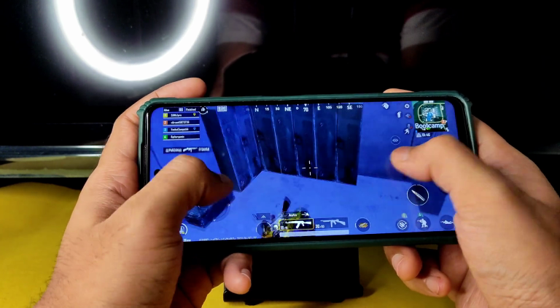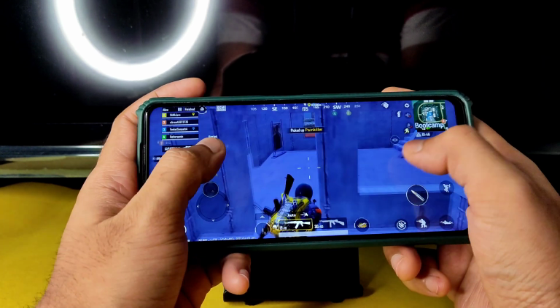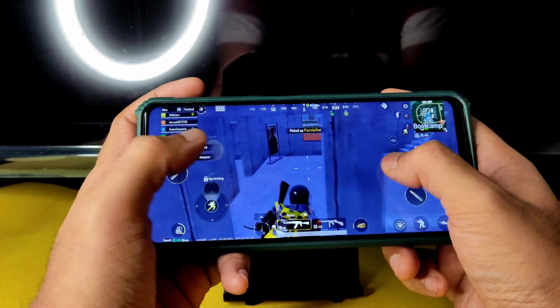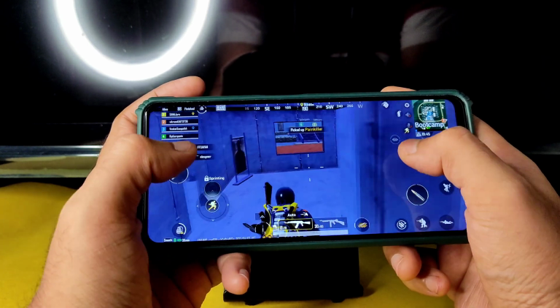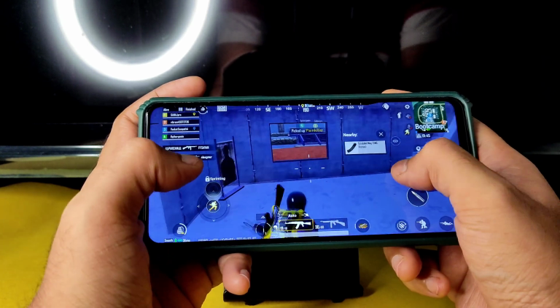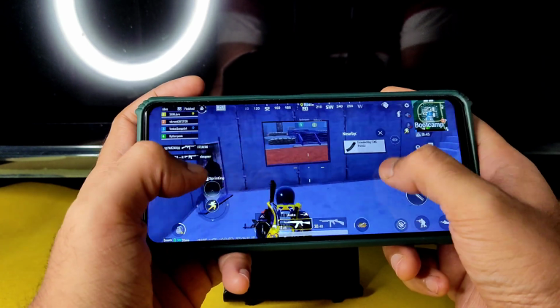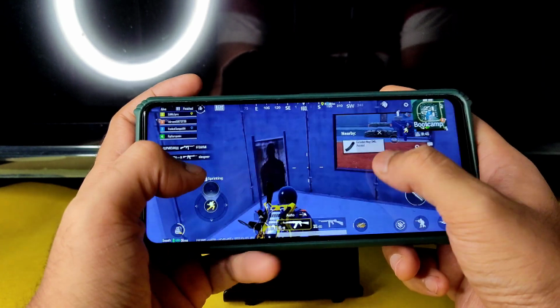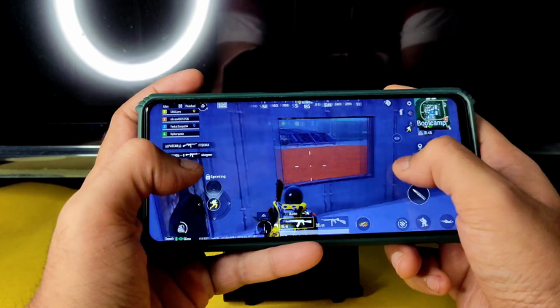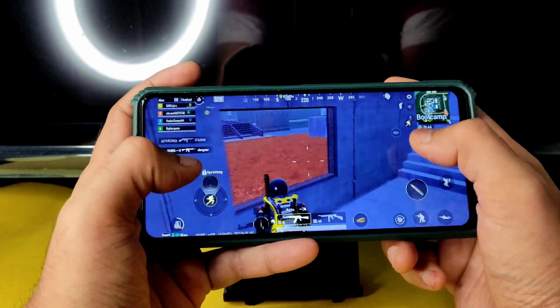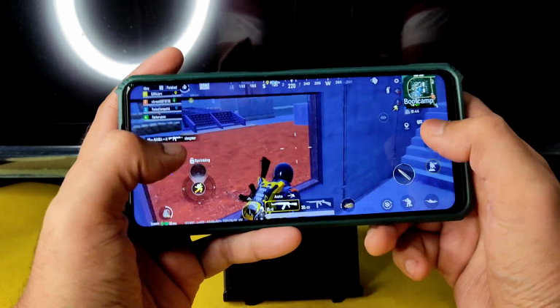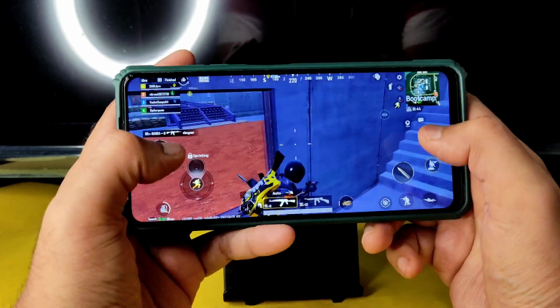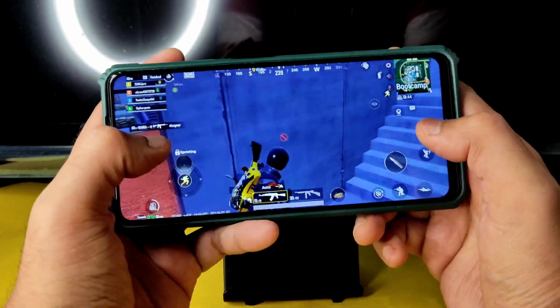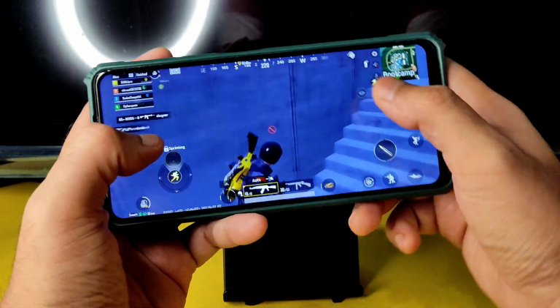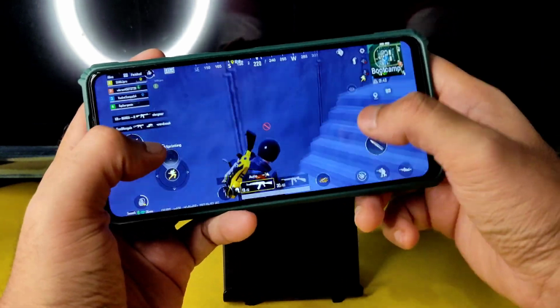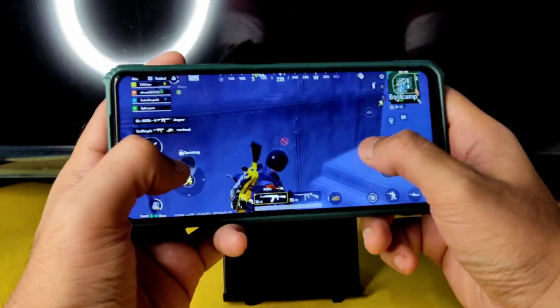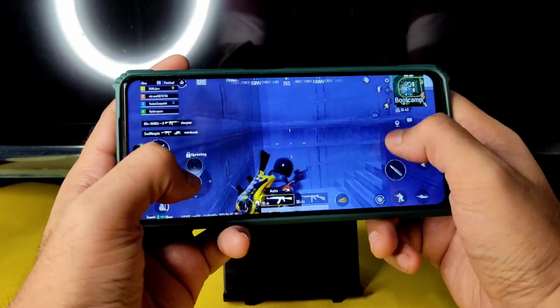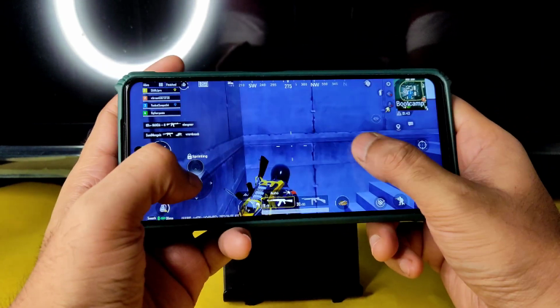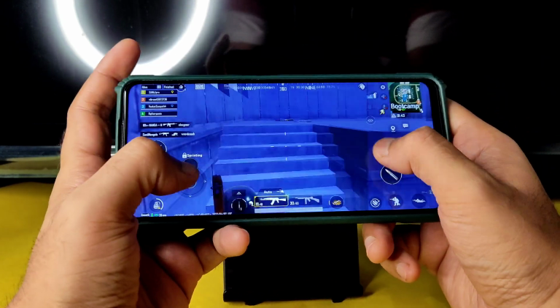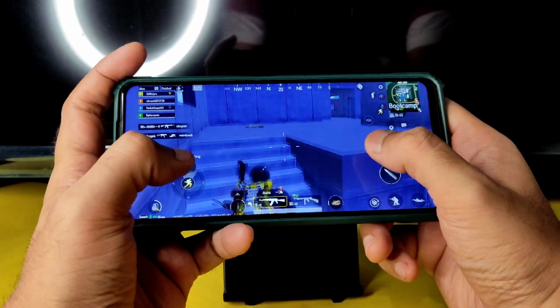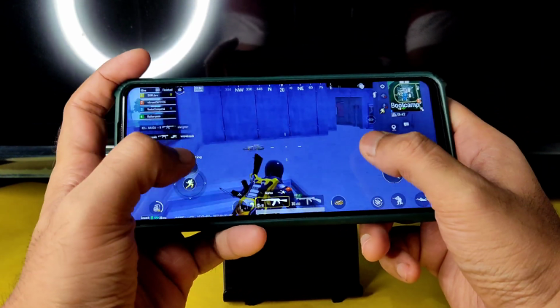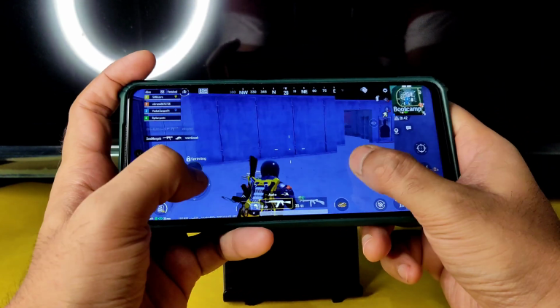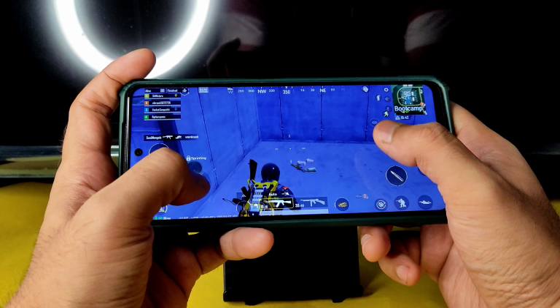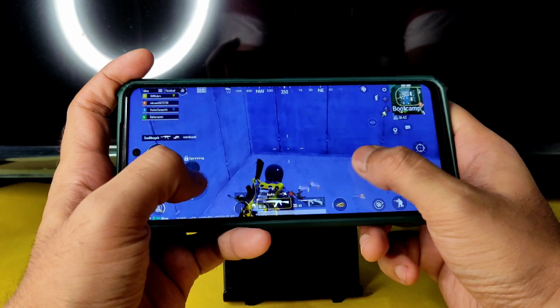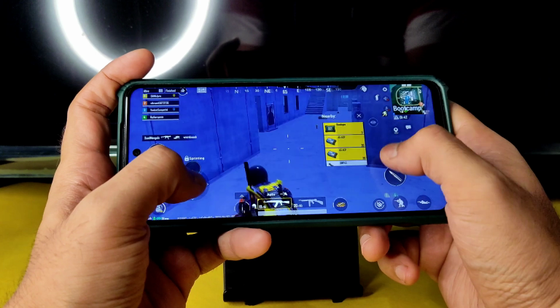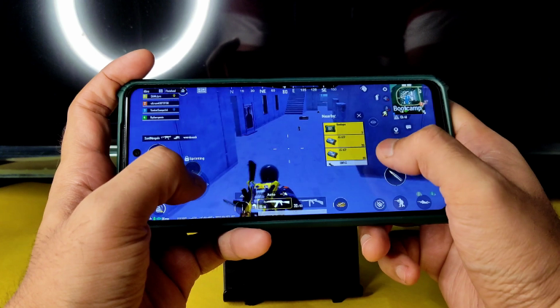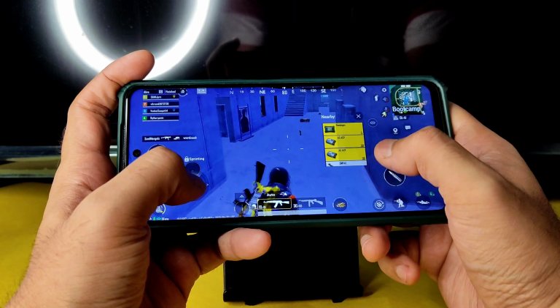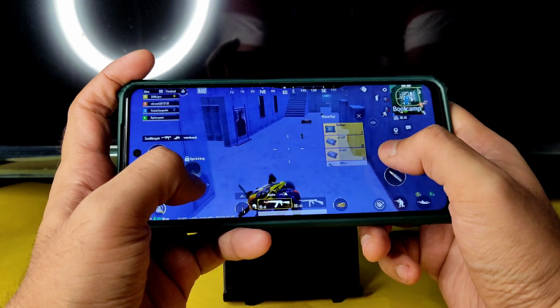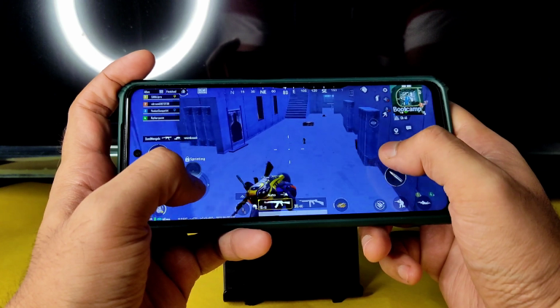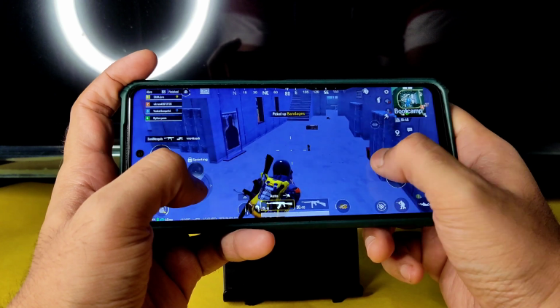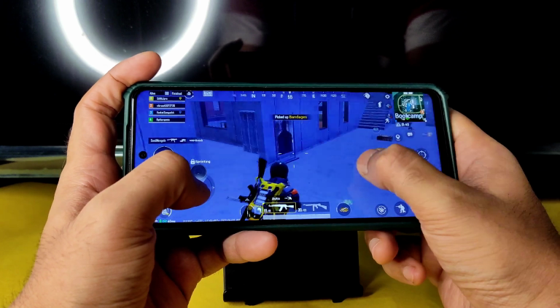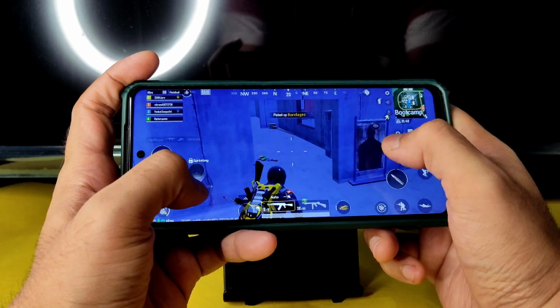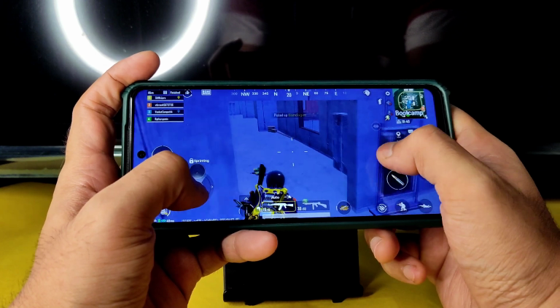It's smooth enough guys — it also depends on your room temperature, so keep the device cool.